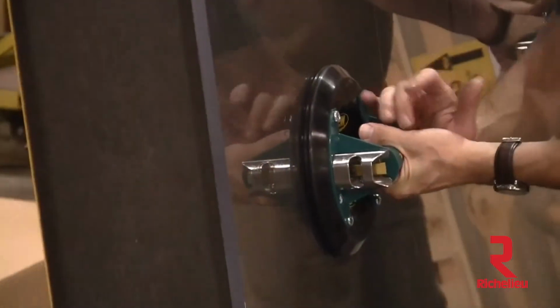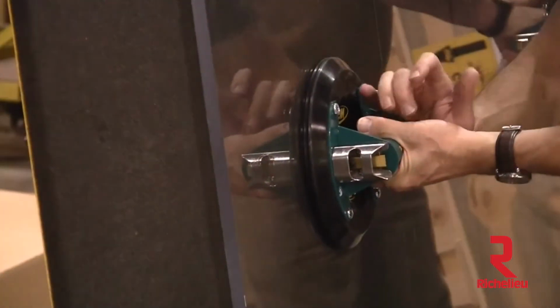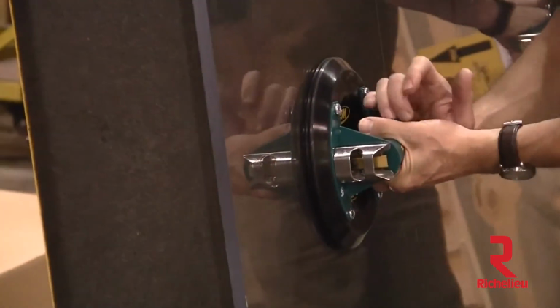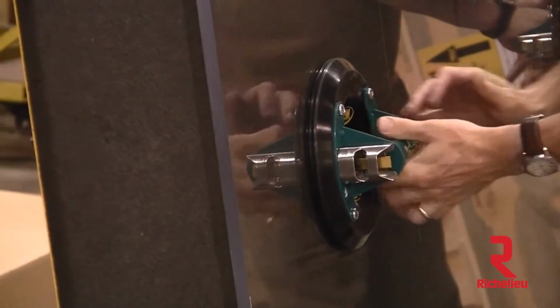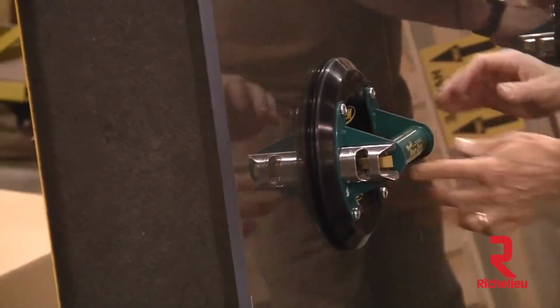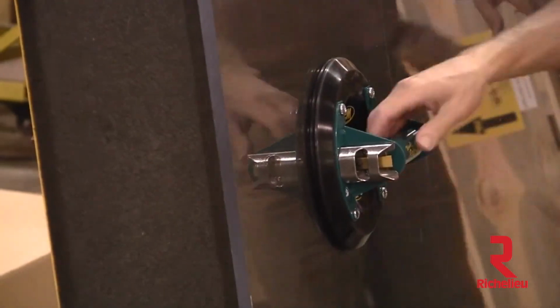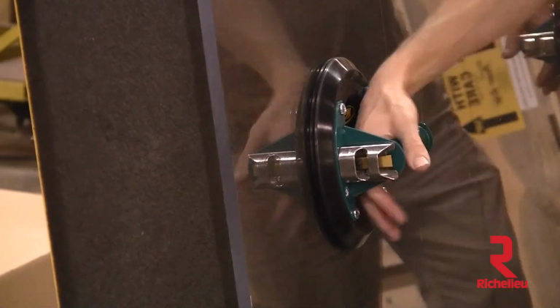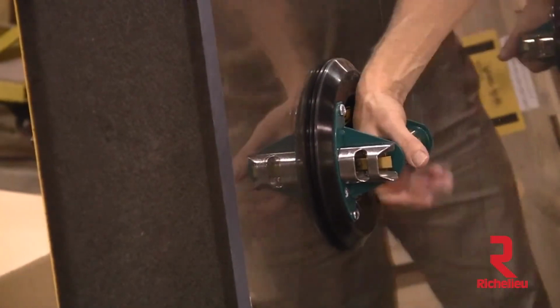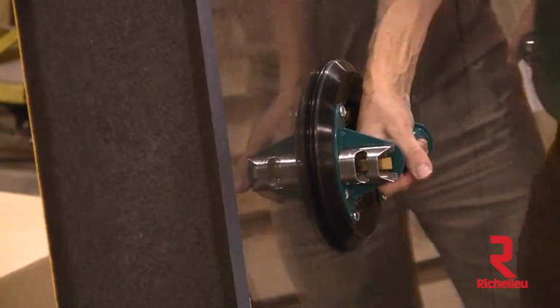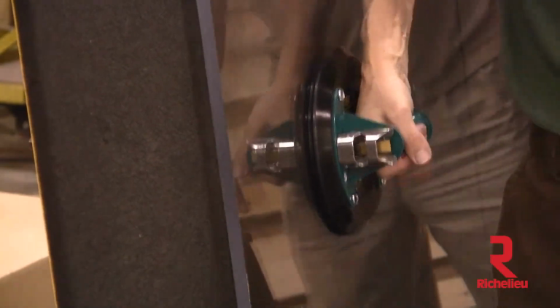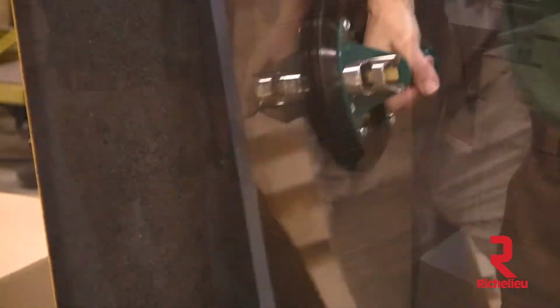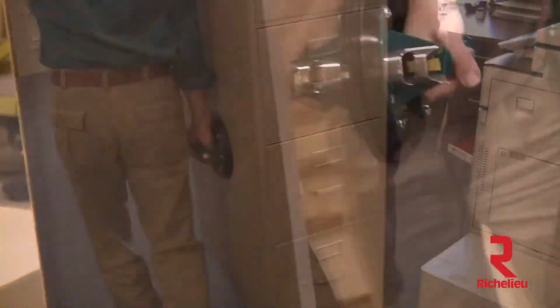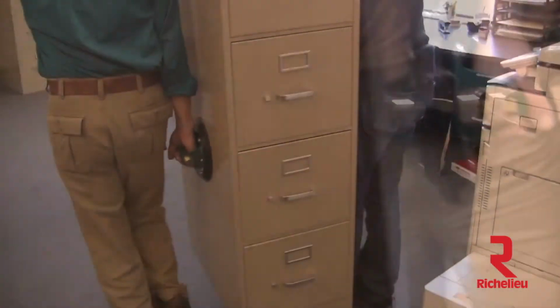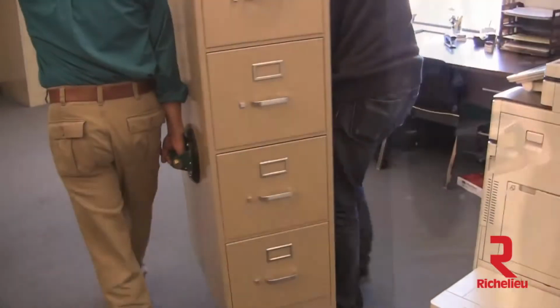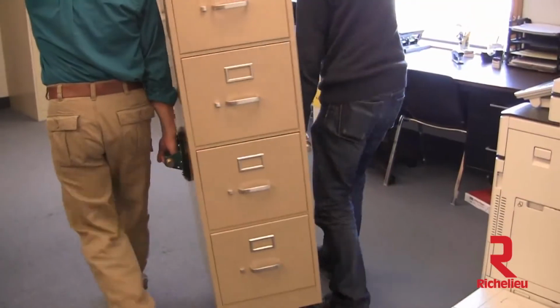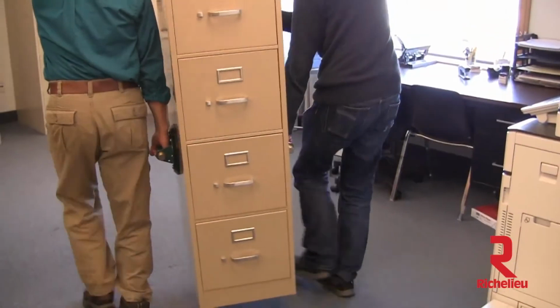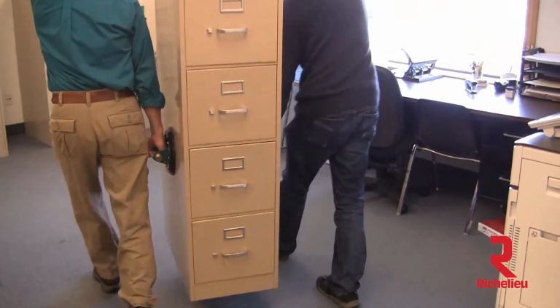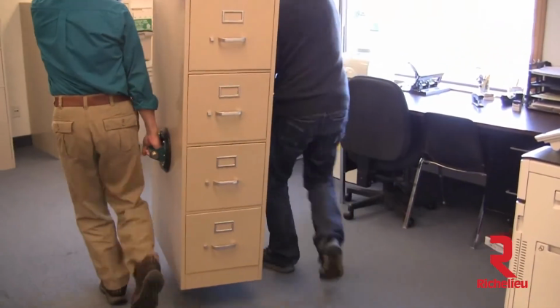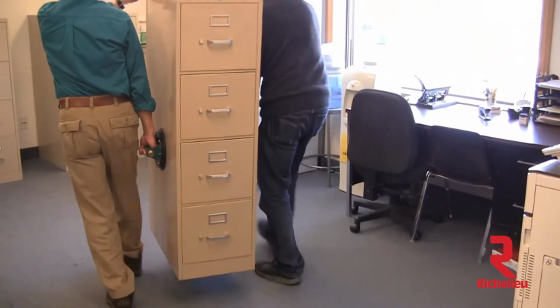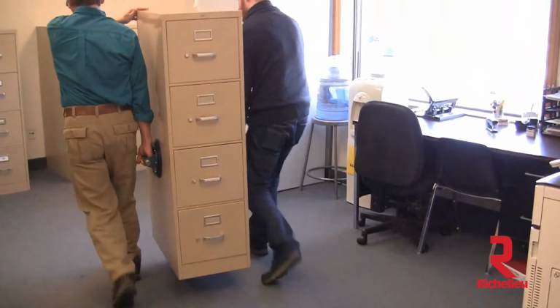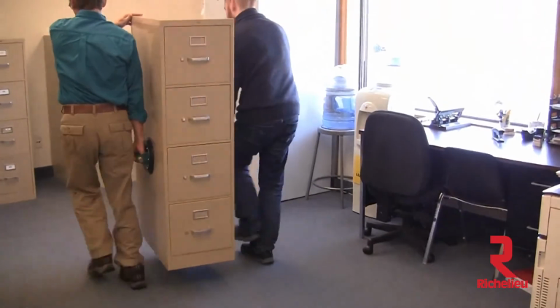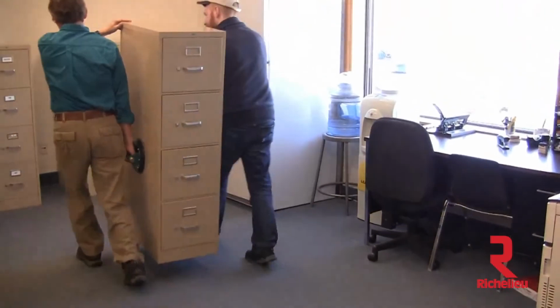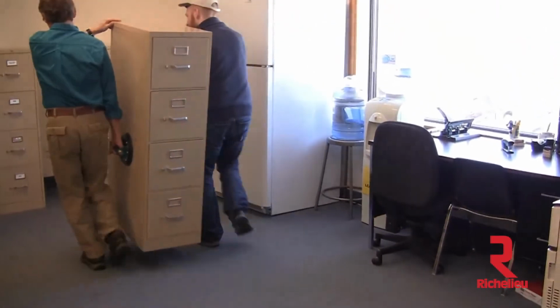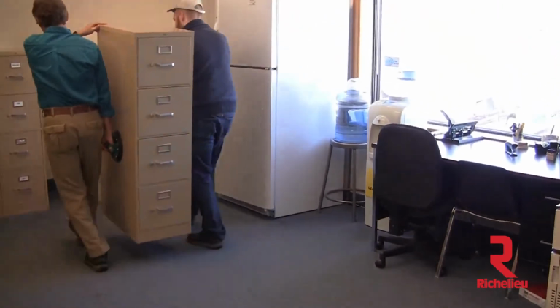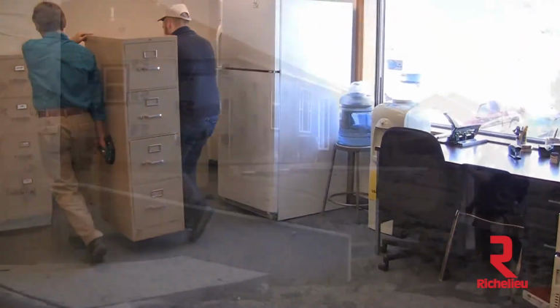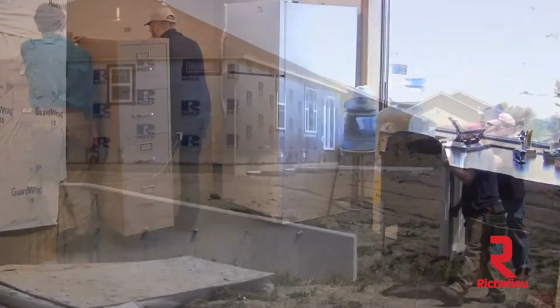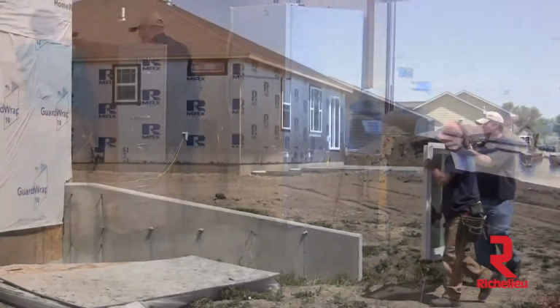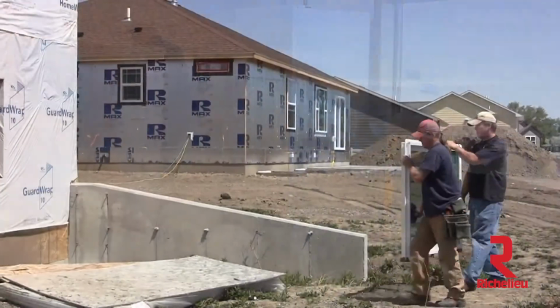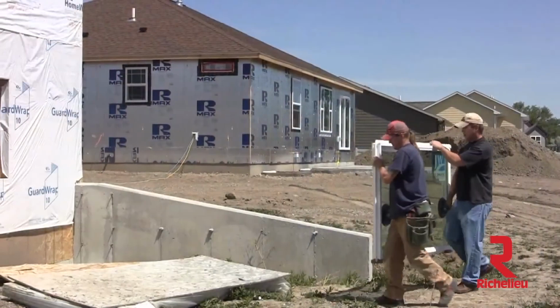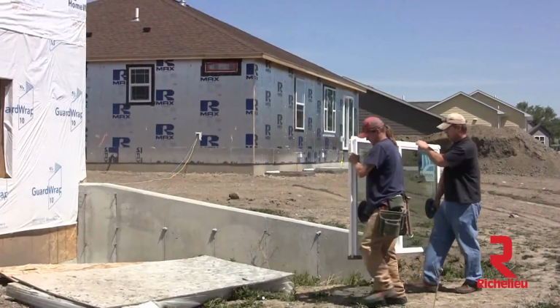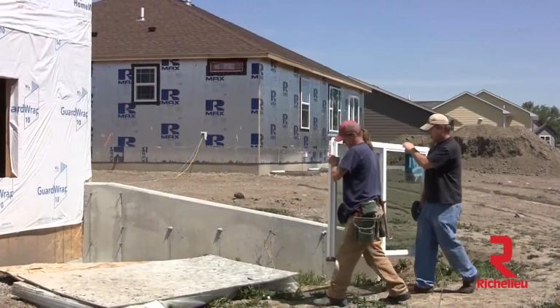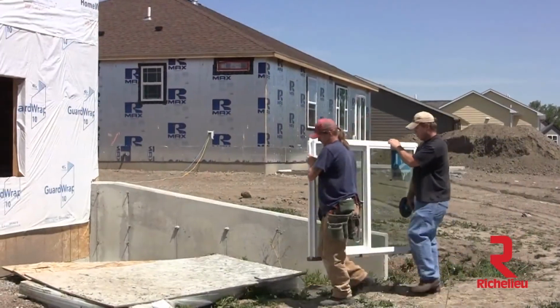You can use these instant handles to lift almost any kind of awkward, bulky load without sacrificing safe lifting techniques.